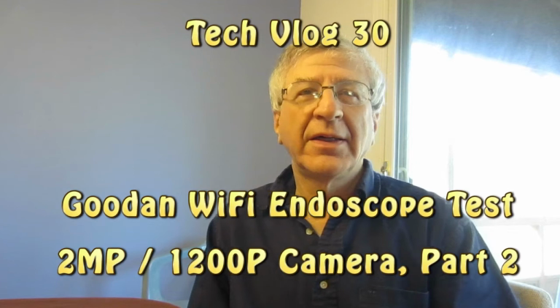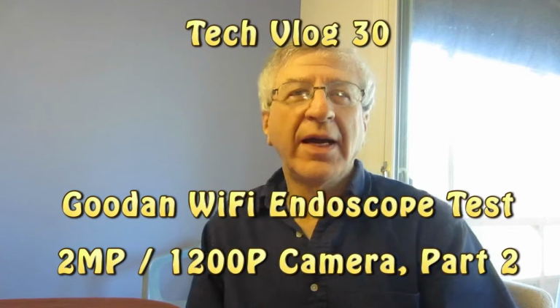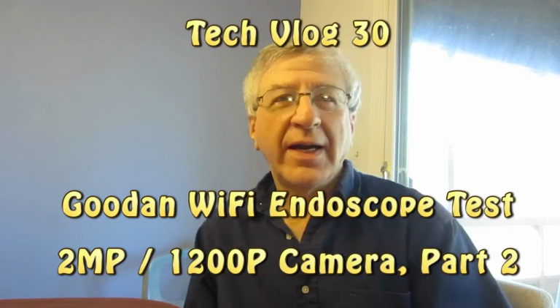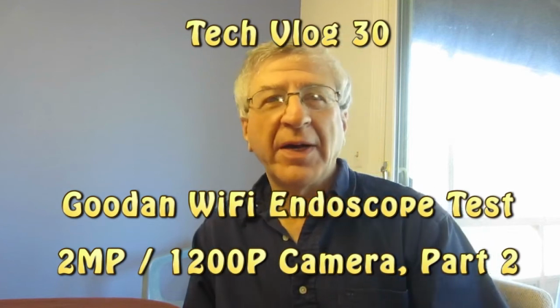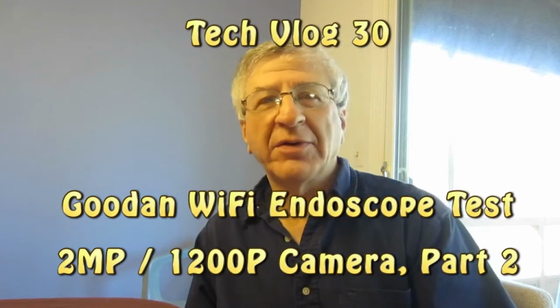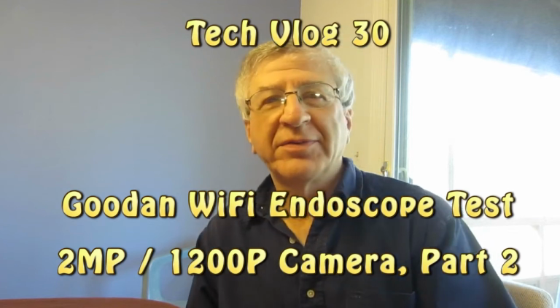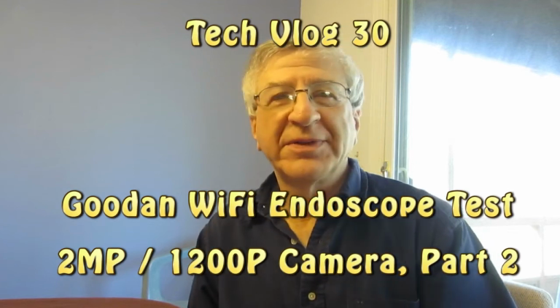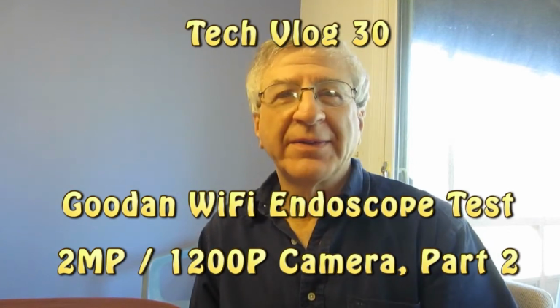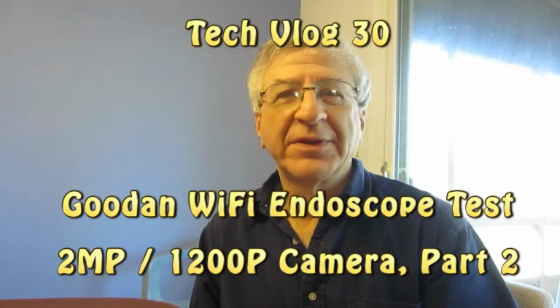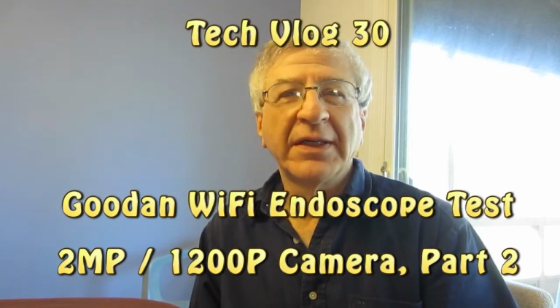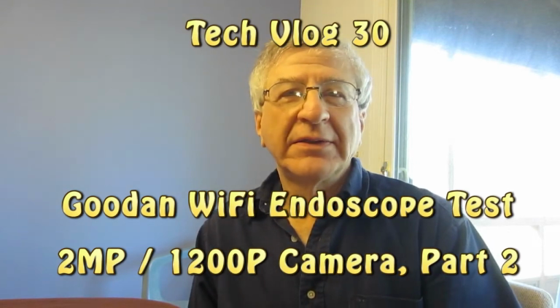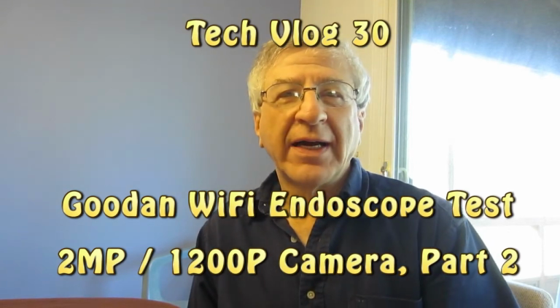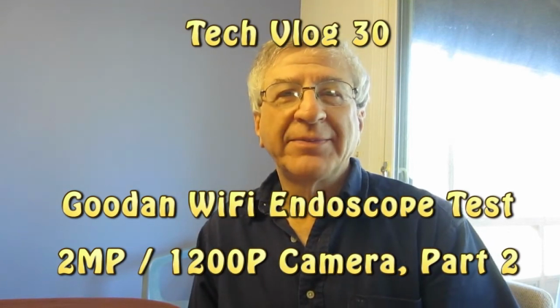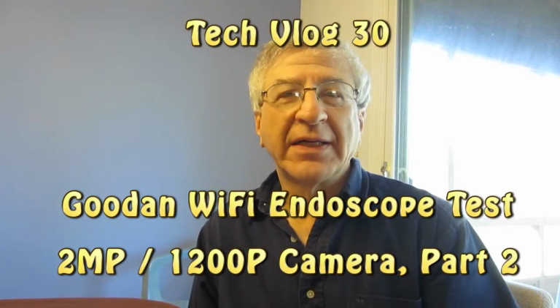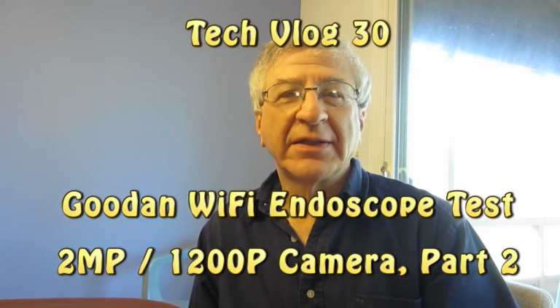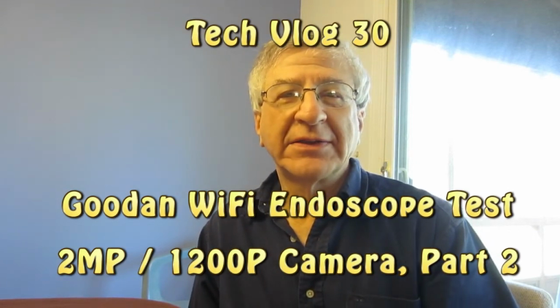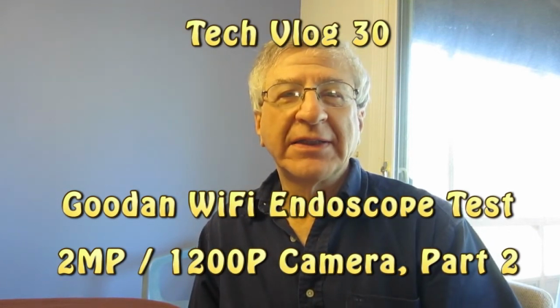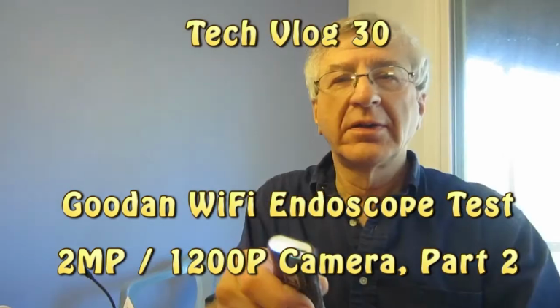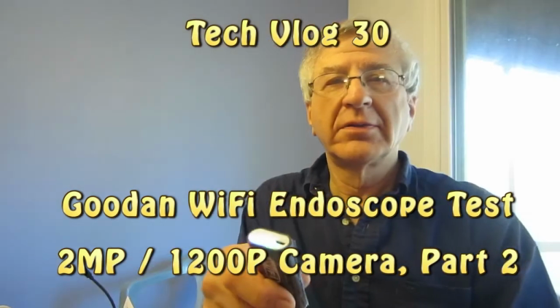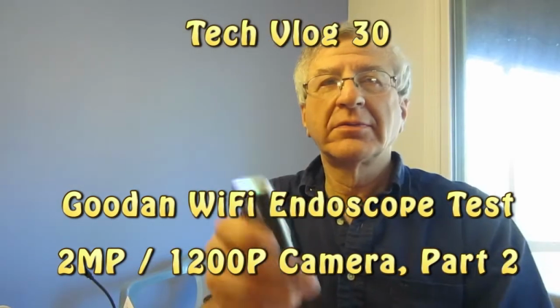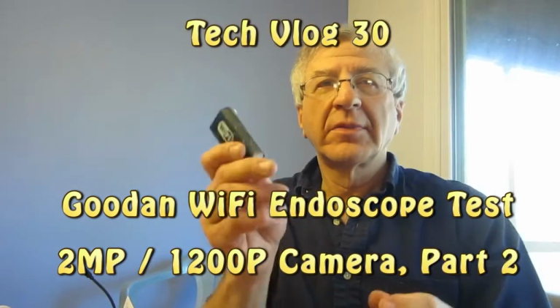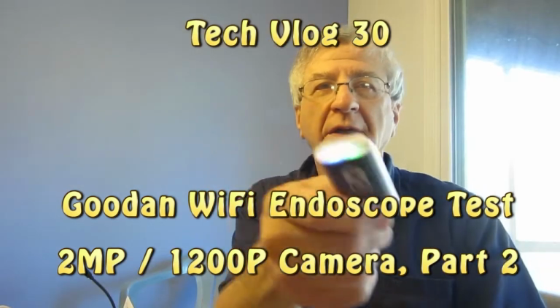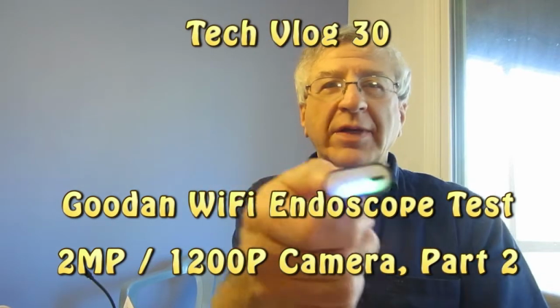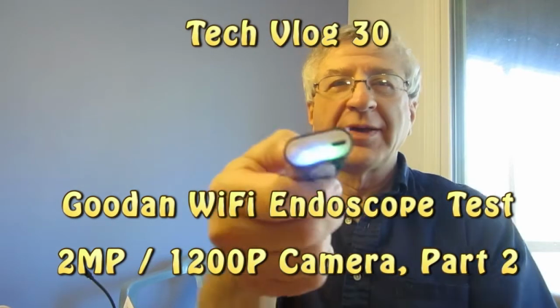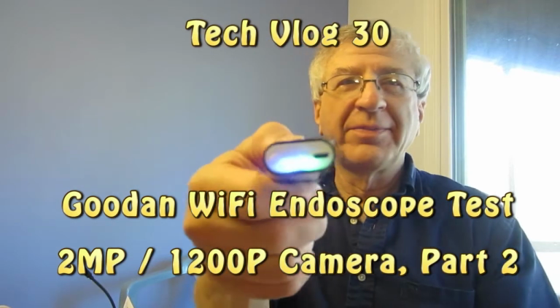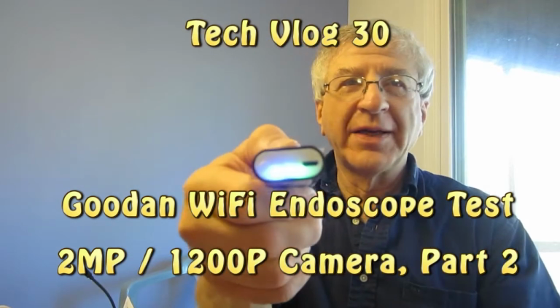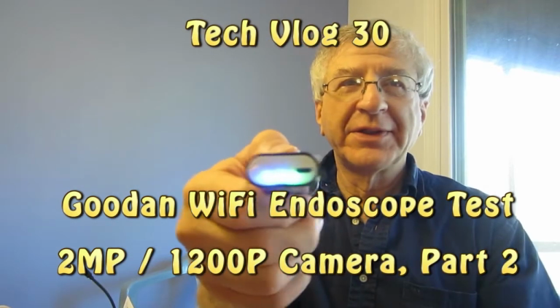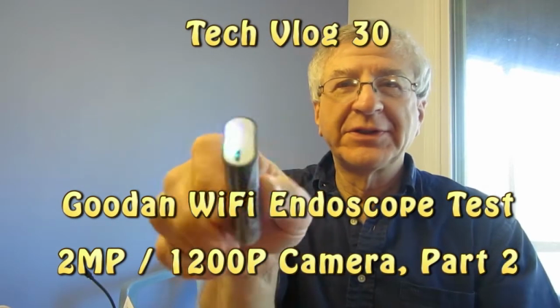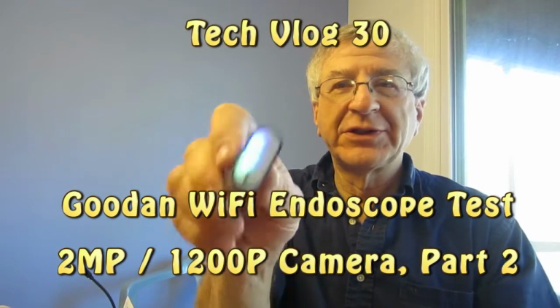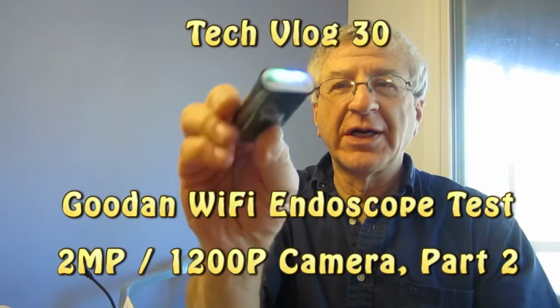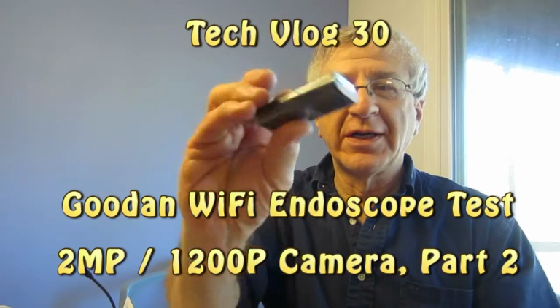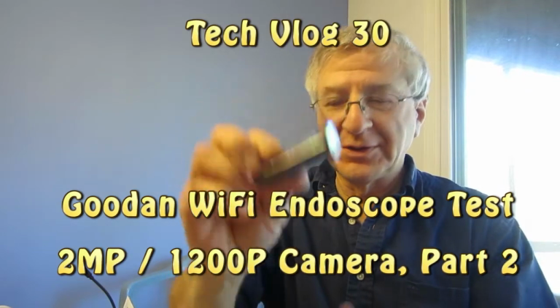Hi, I'm Howard from Cyber Times LLC. The battery is charged.